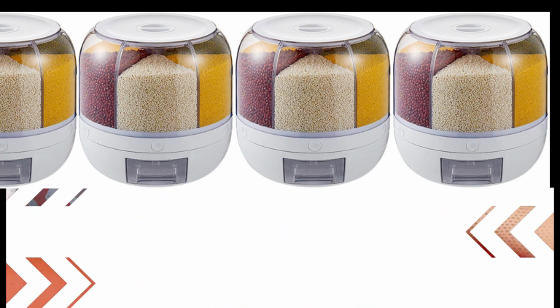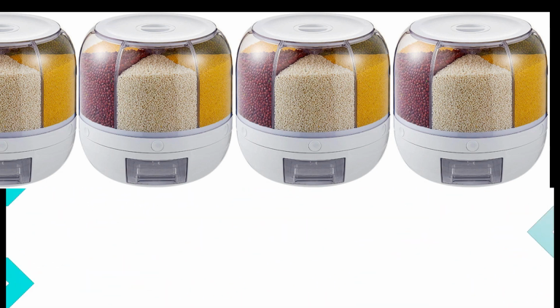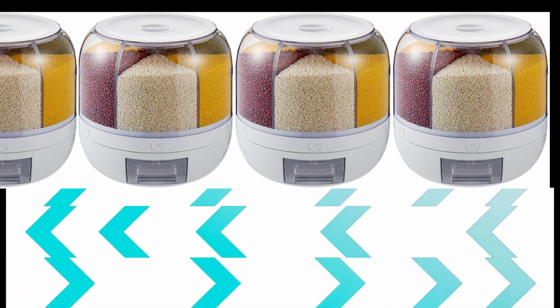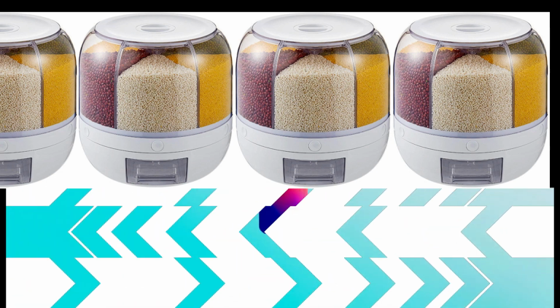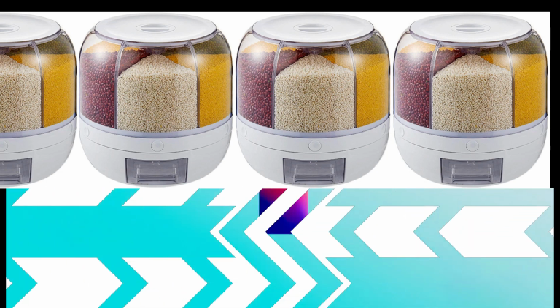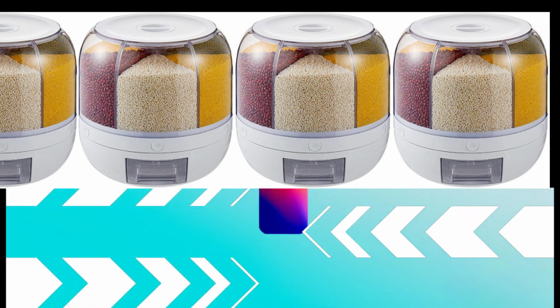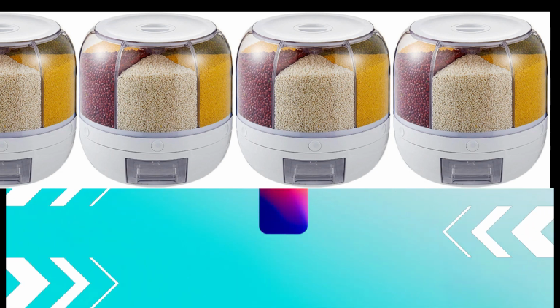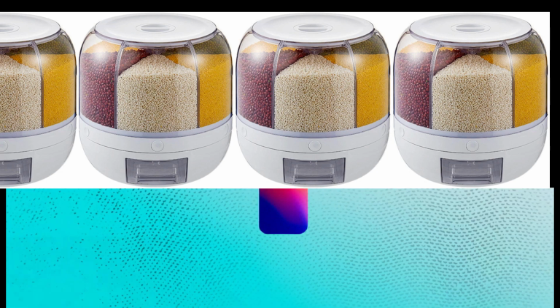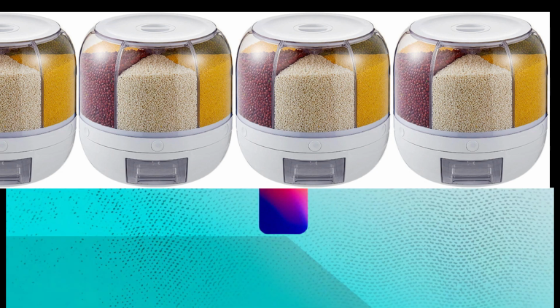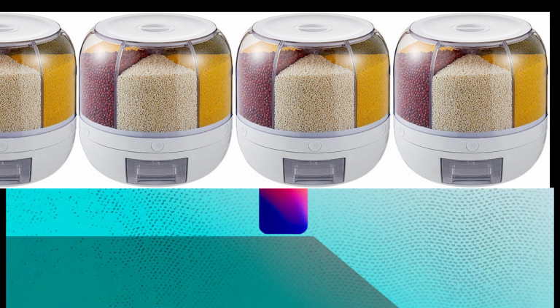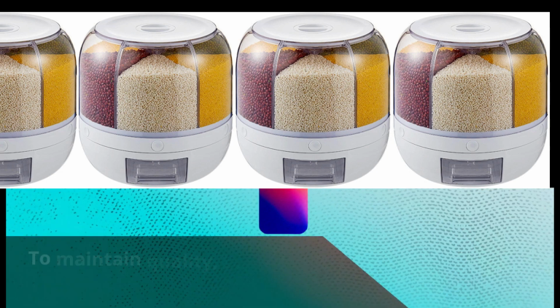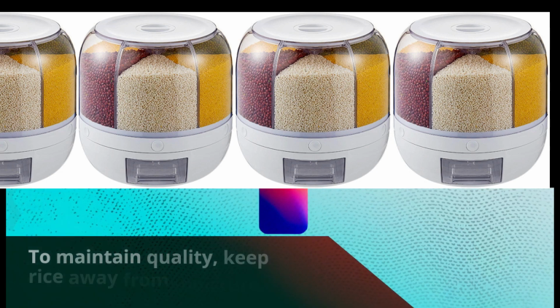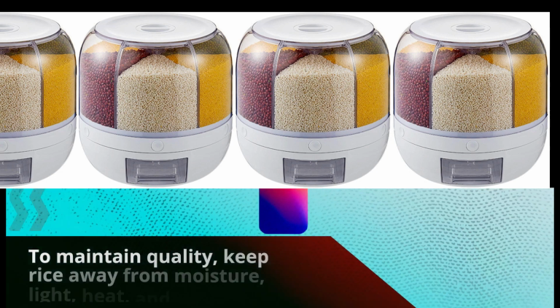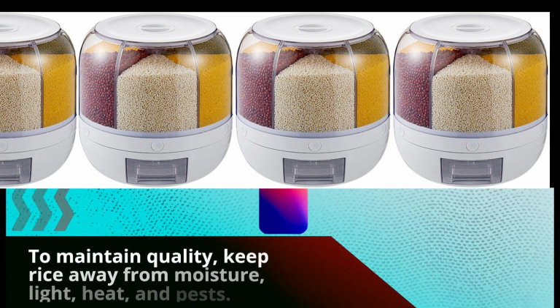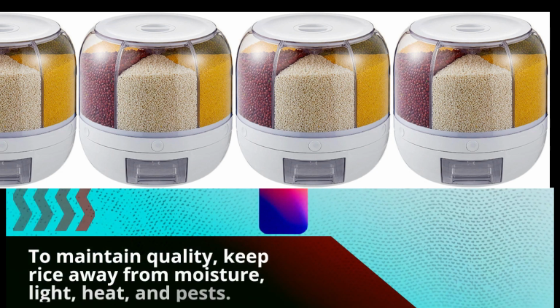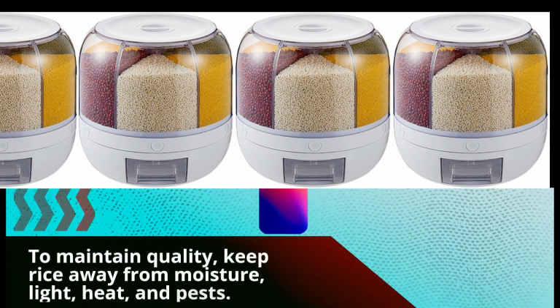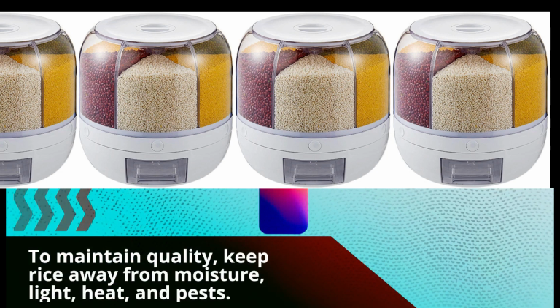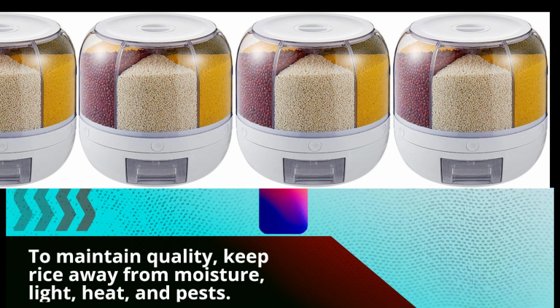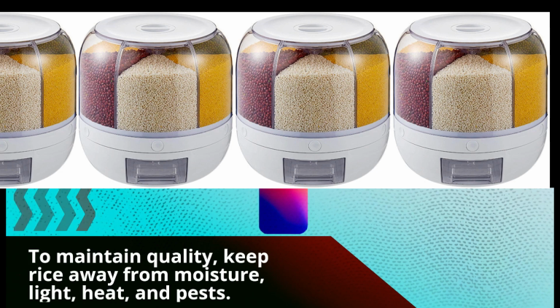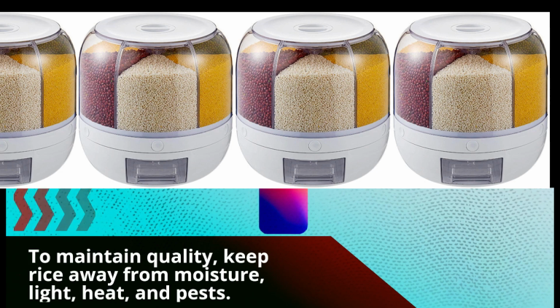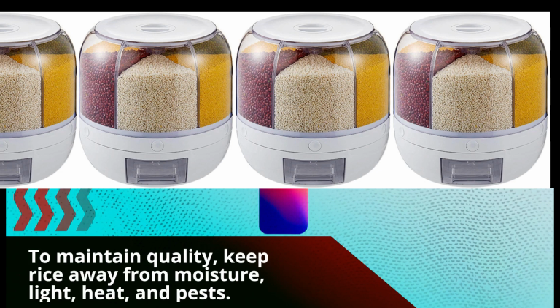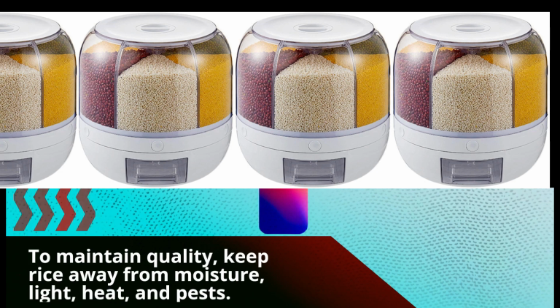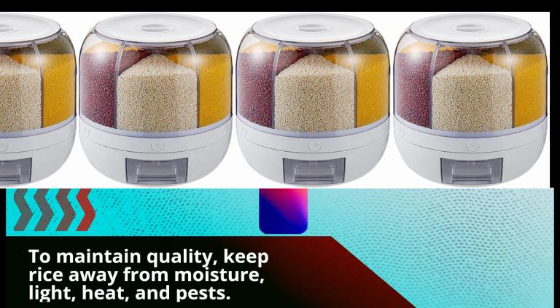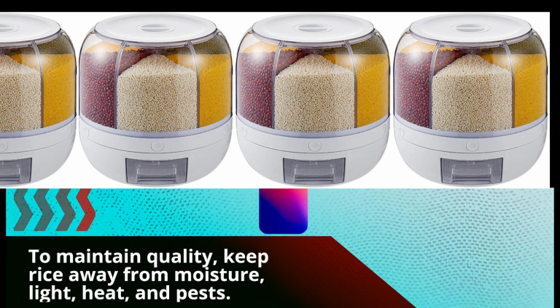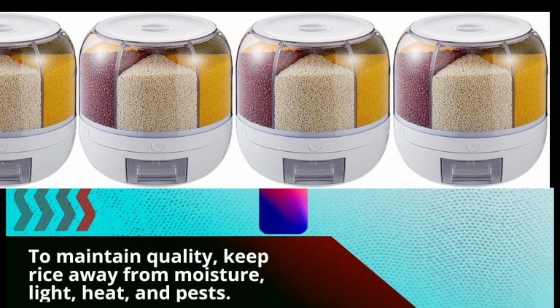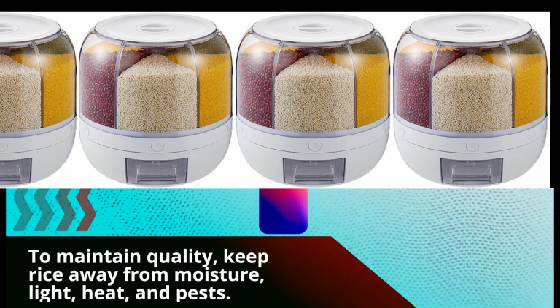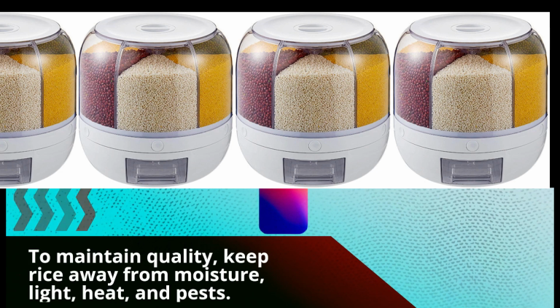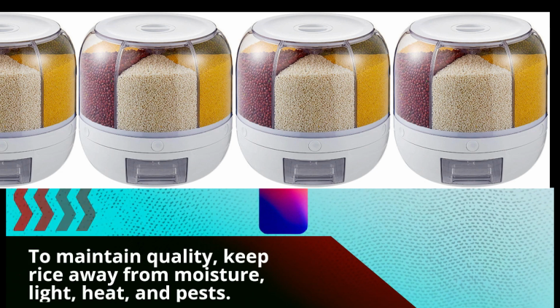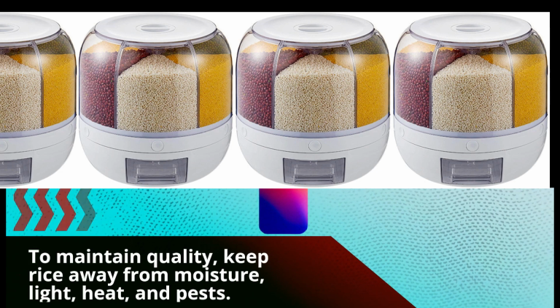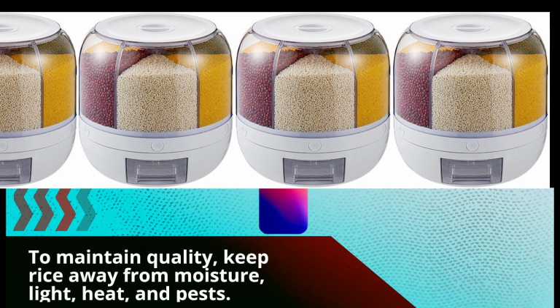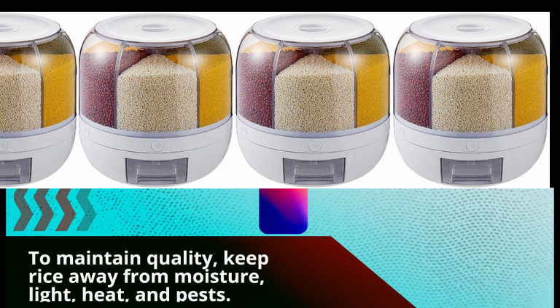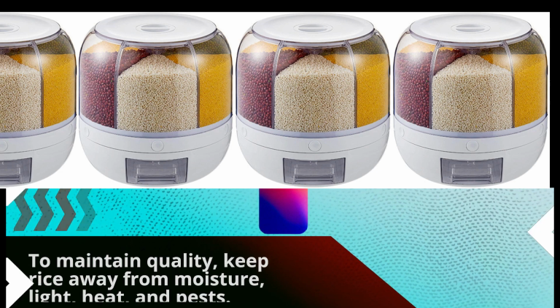To maintain quality, keep rice away from moisture, light, heat, and pests.